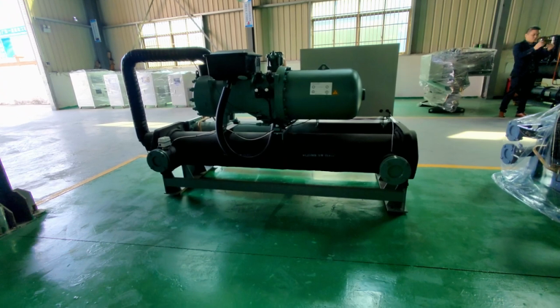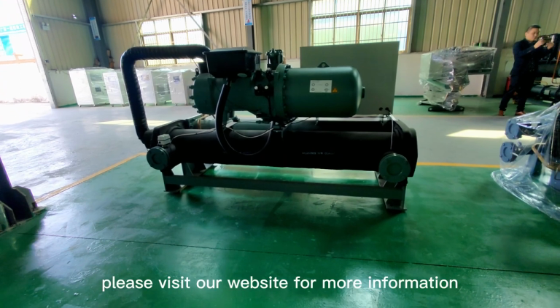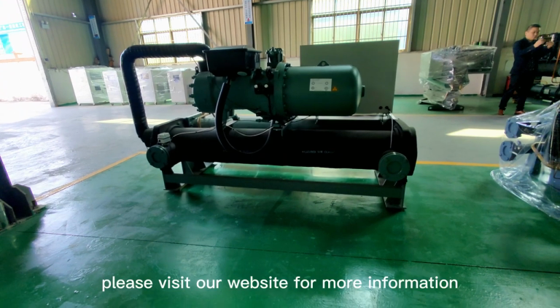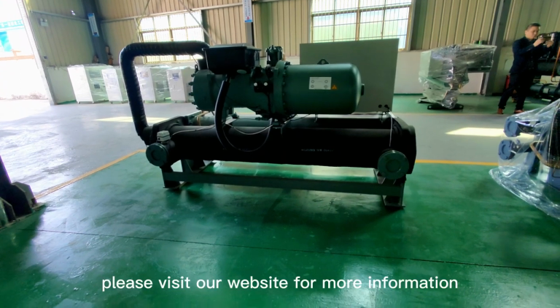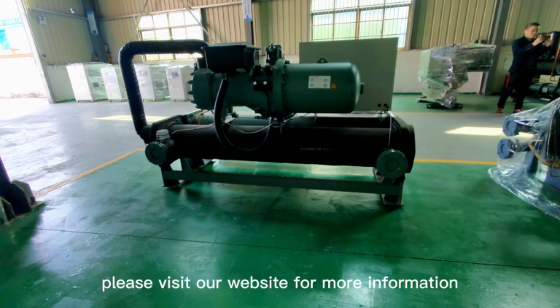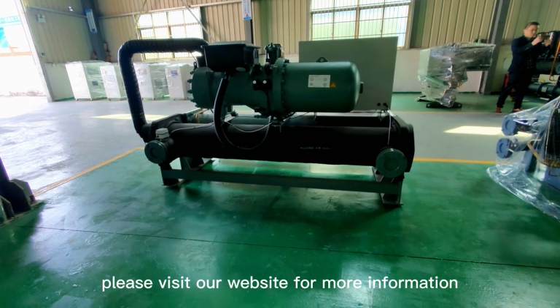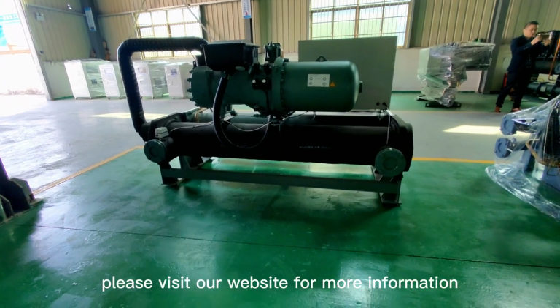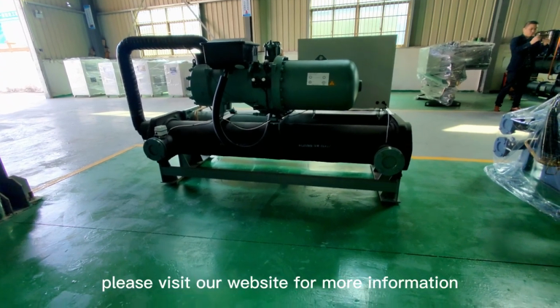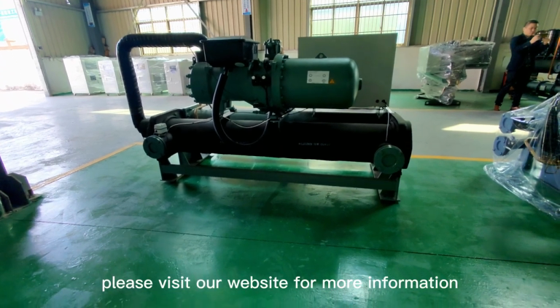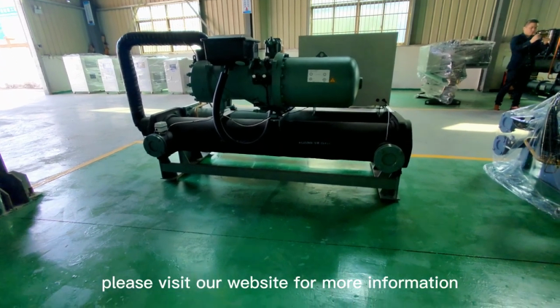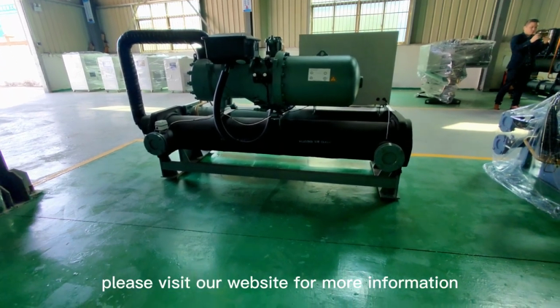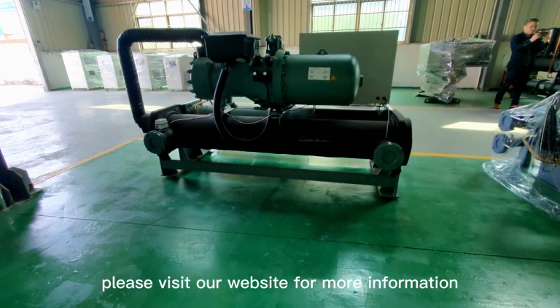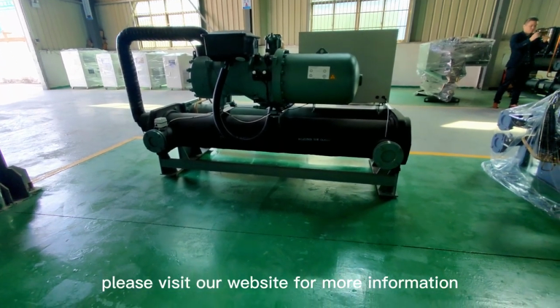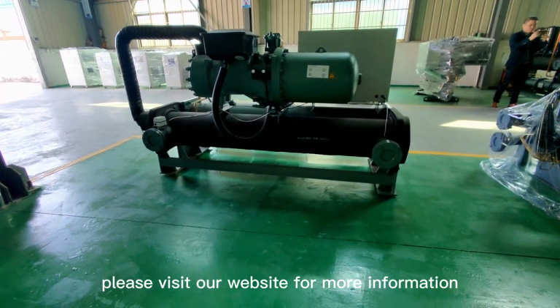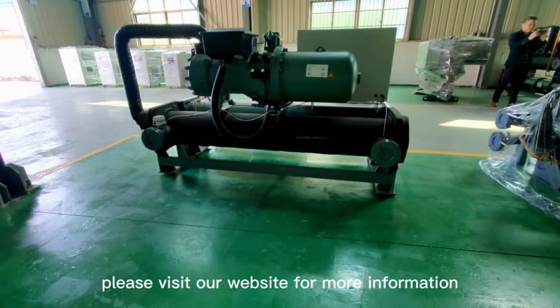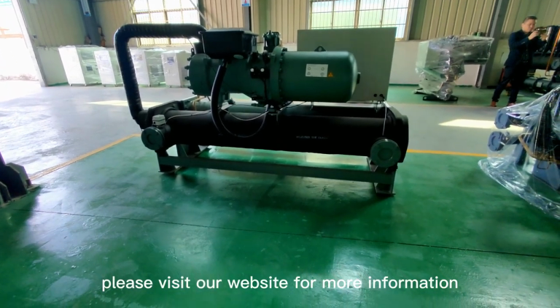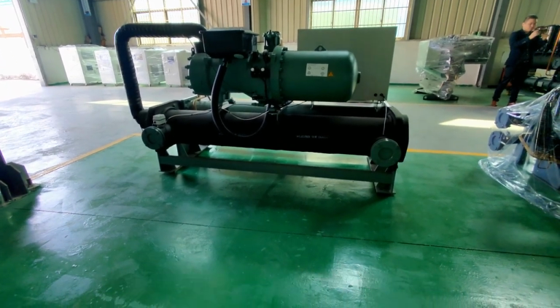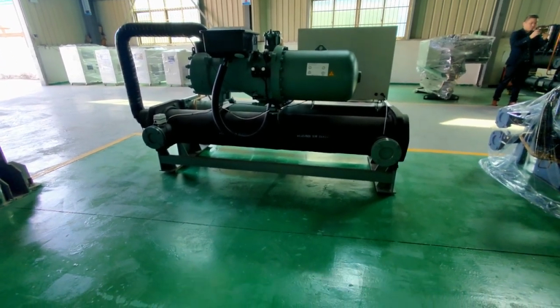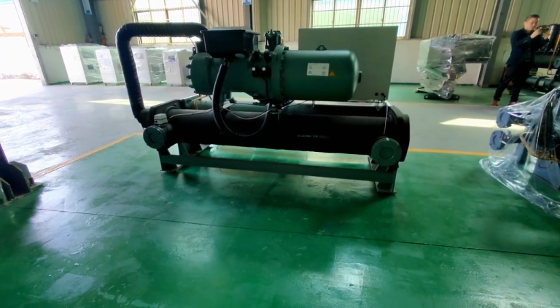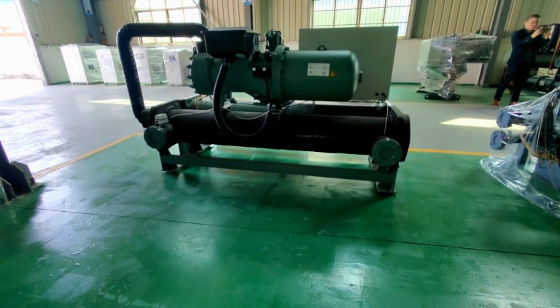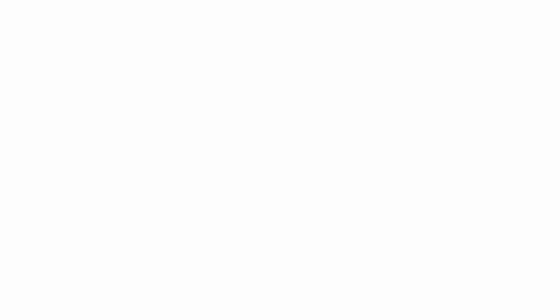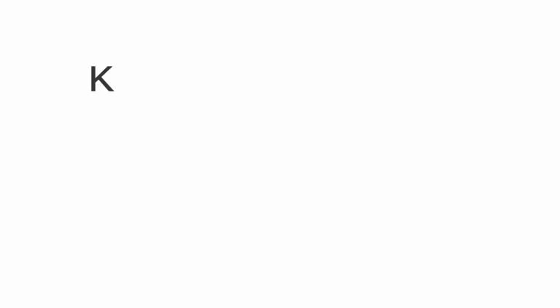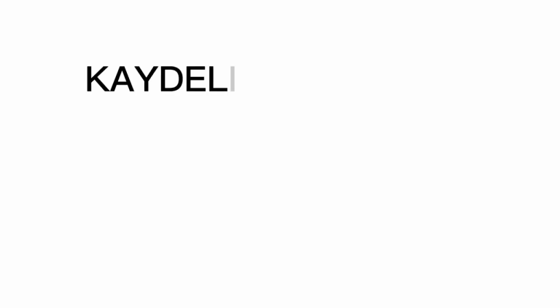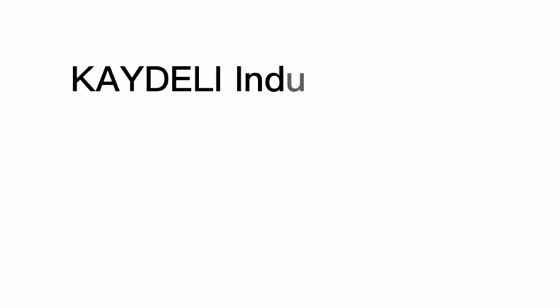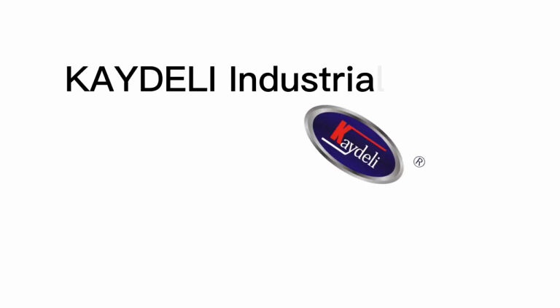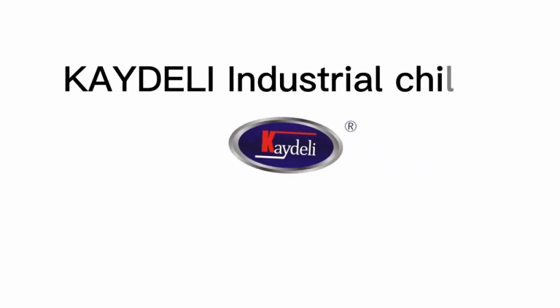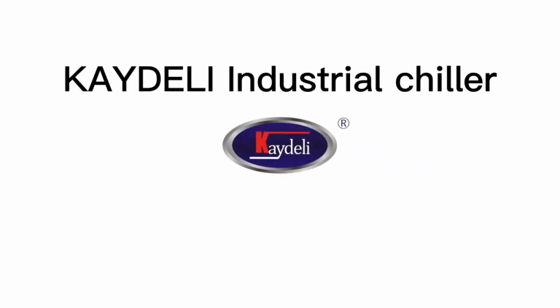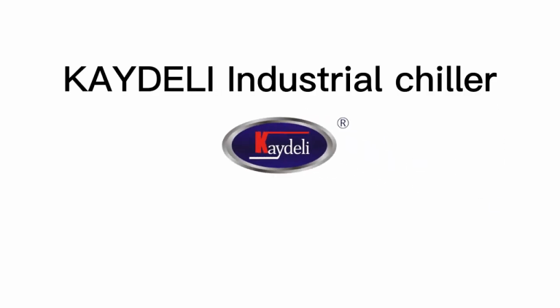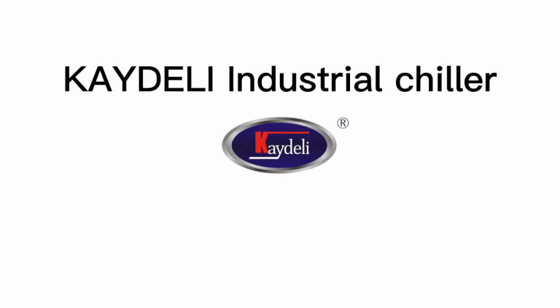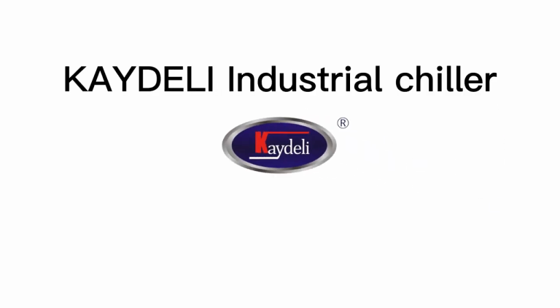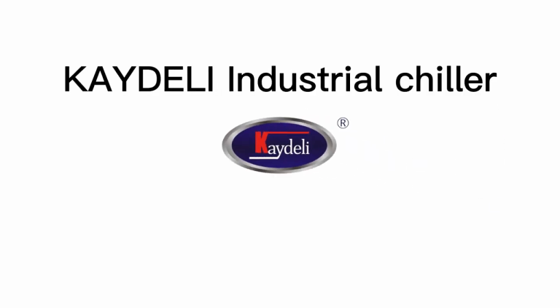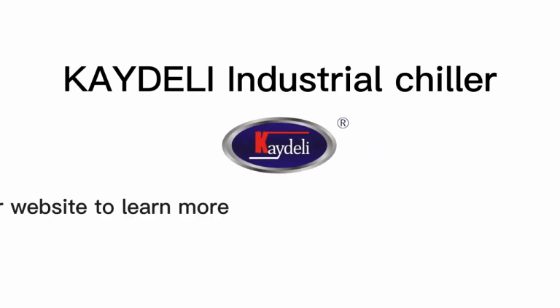Please visit our website for more information: www.fema.org.